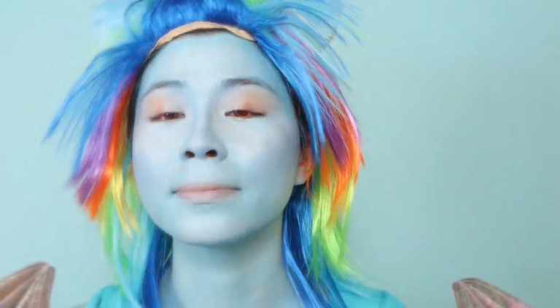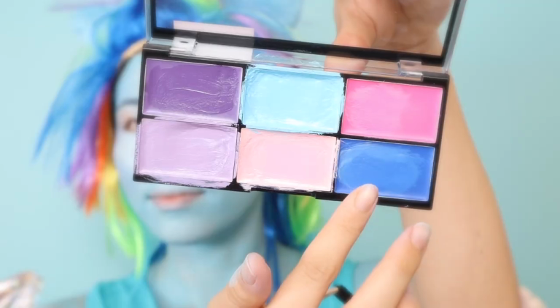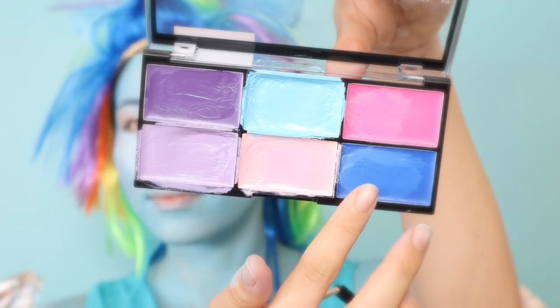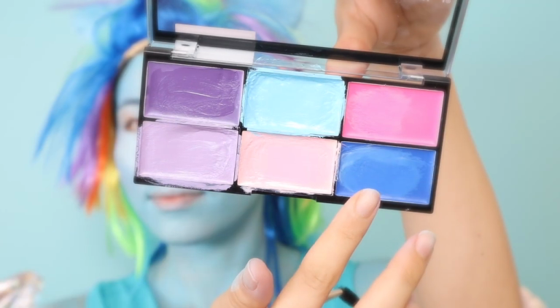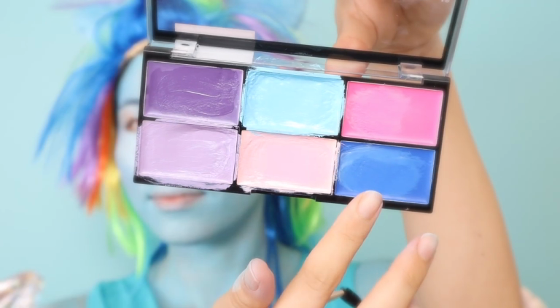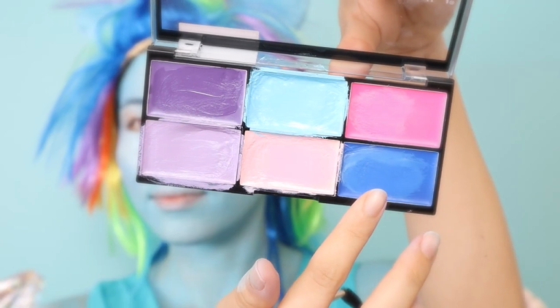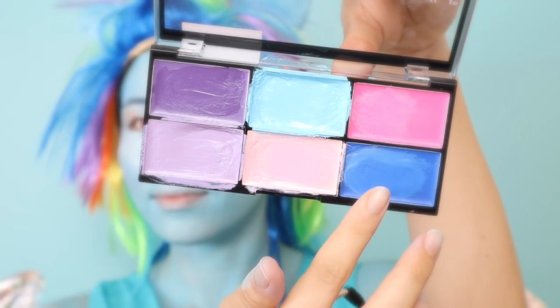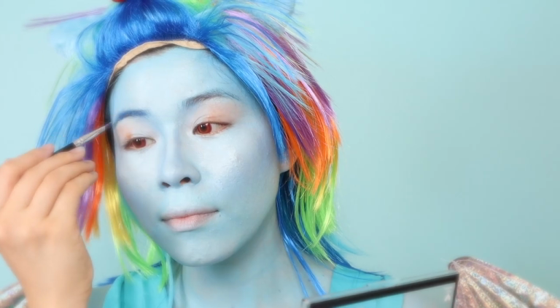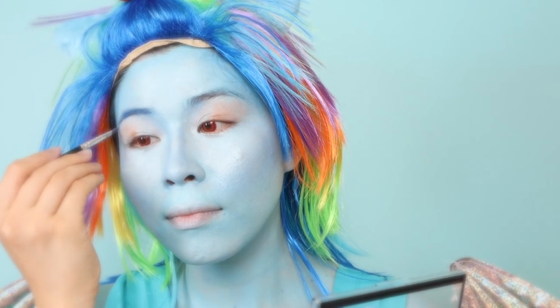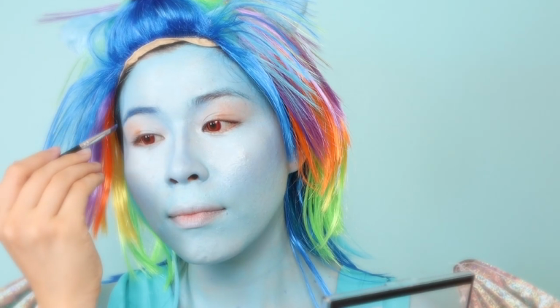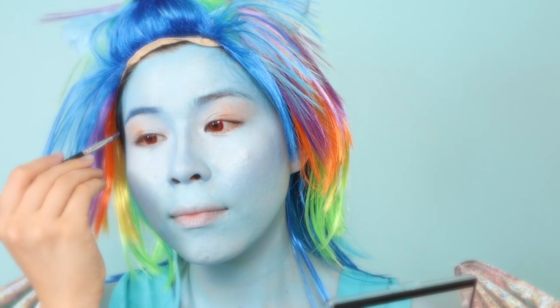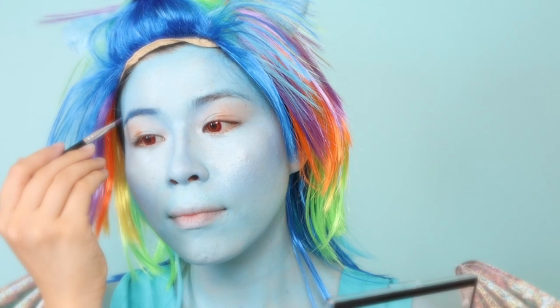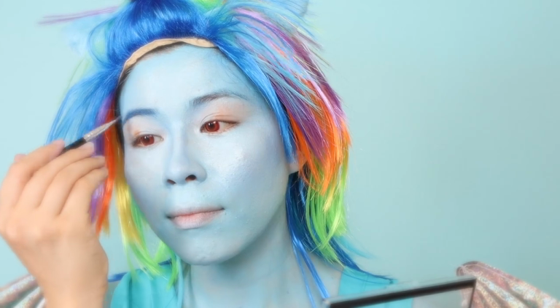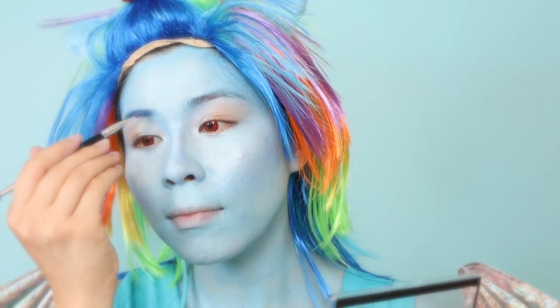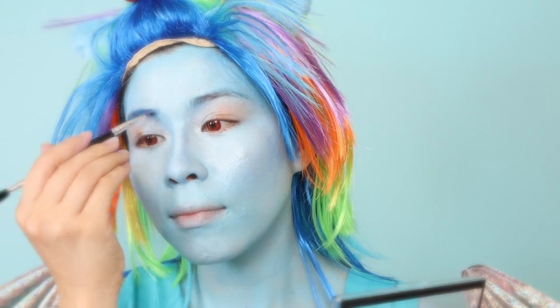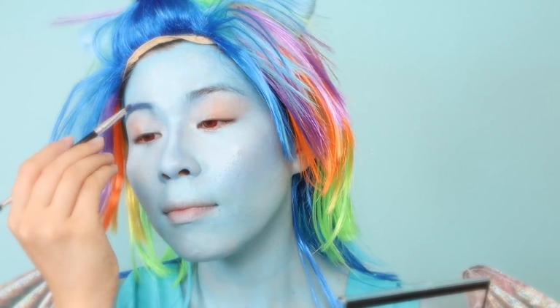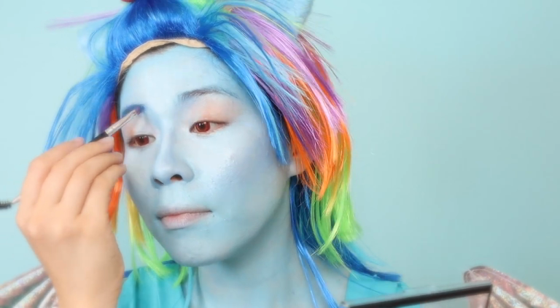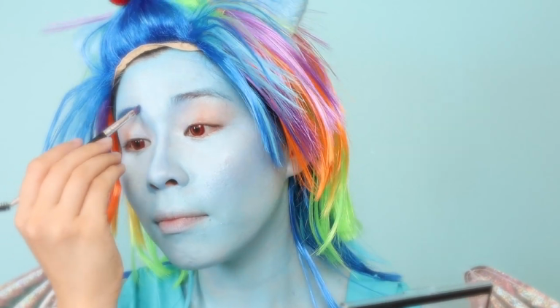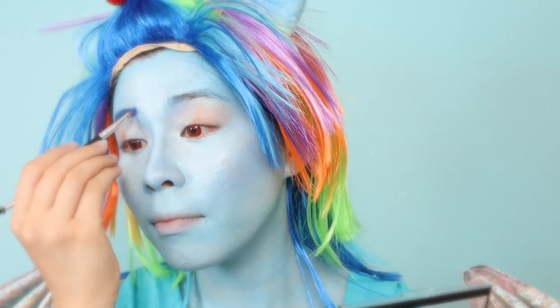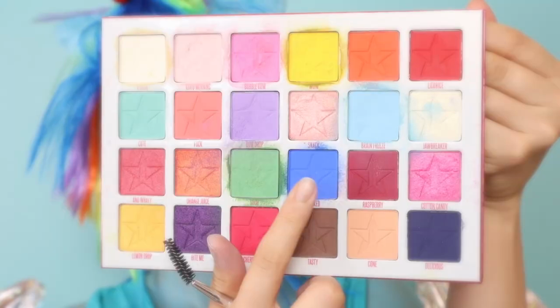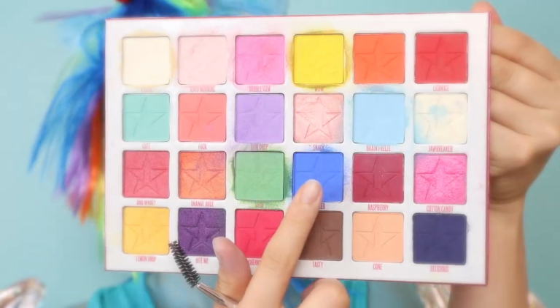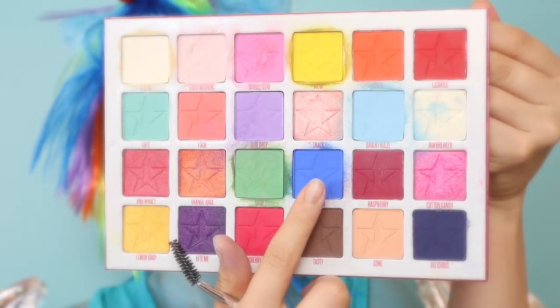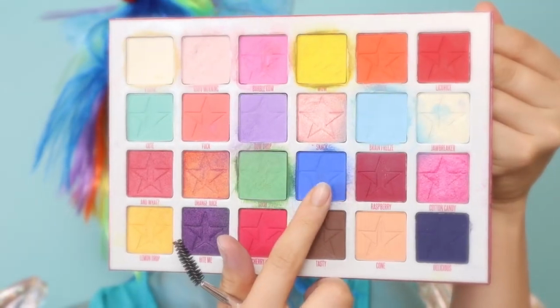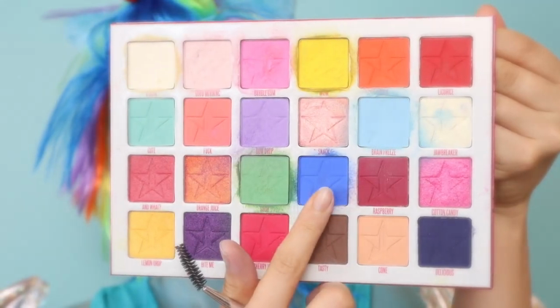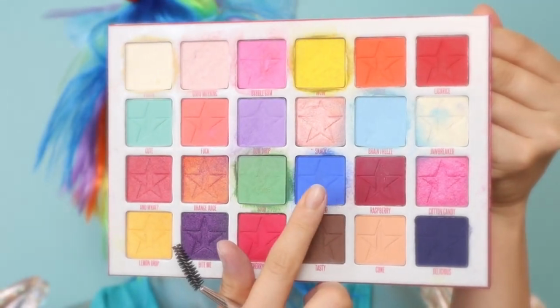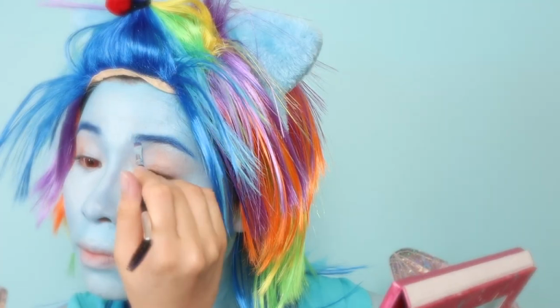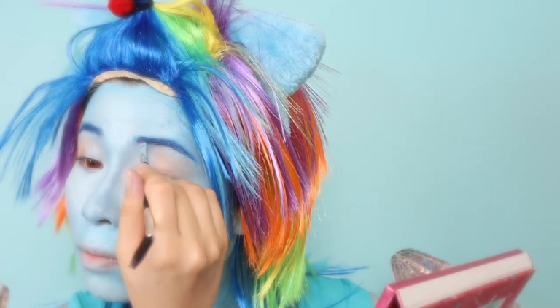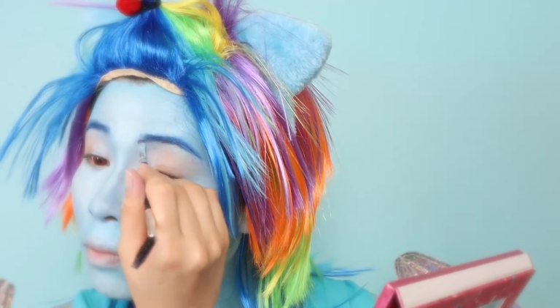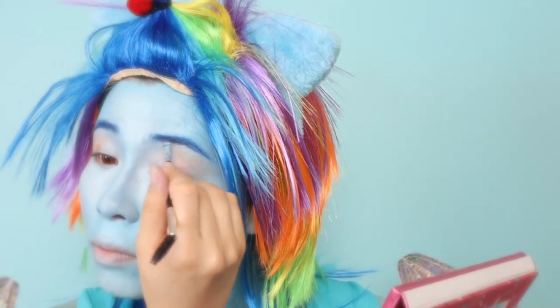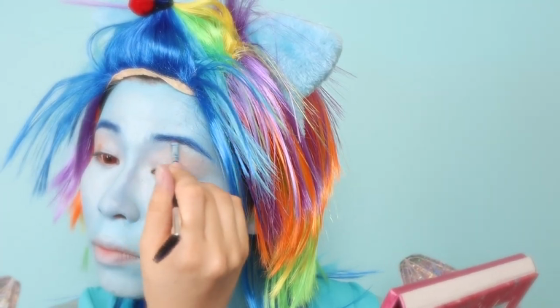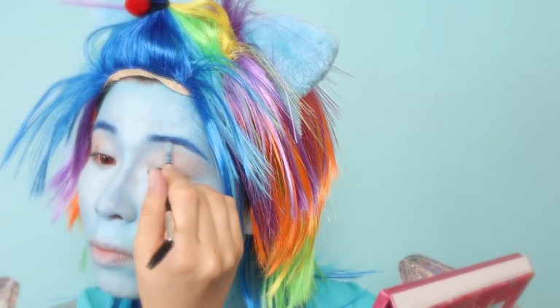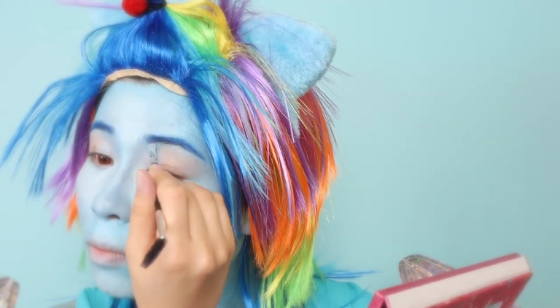For brows, use face paint first and then layer your eyeshadow to set it in place.